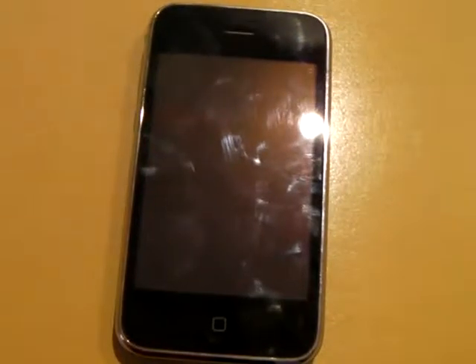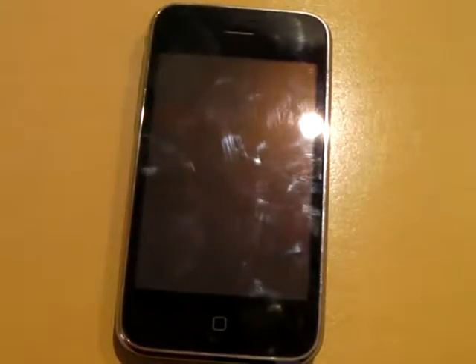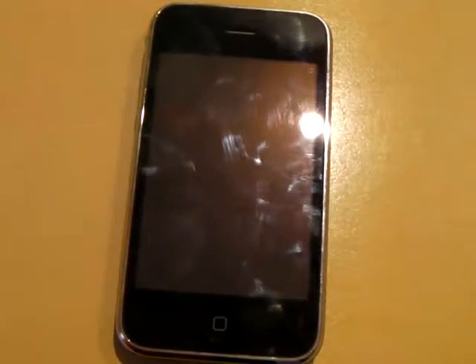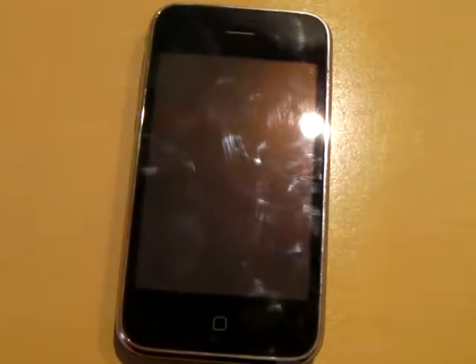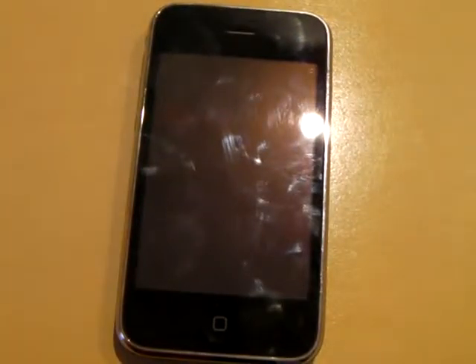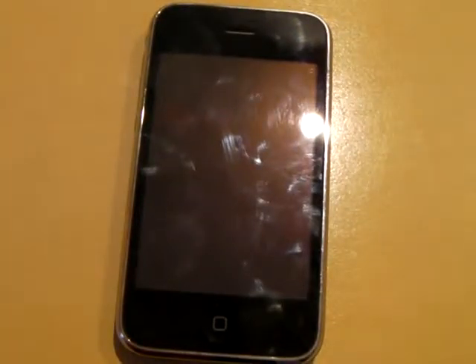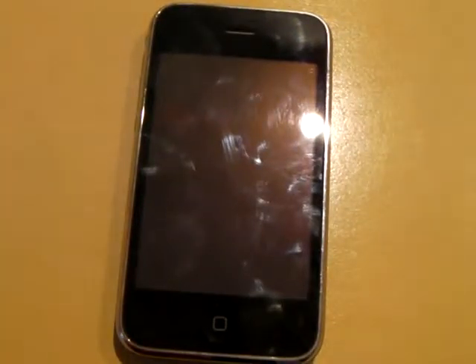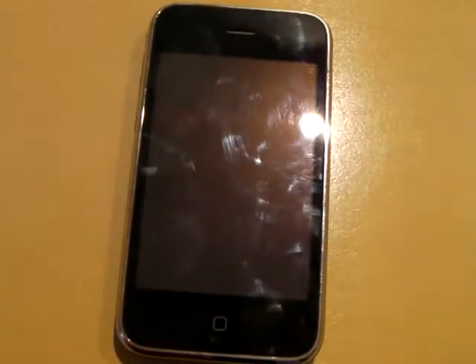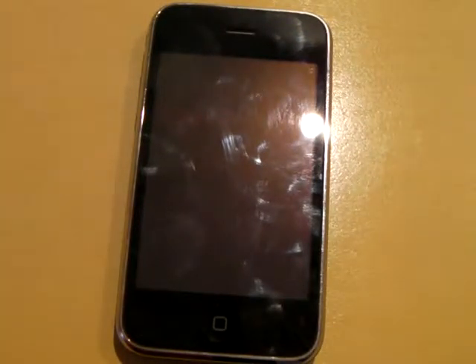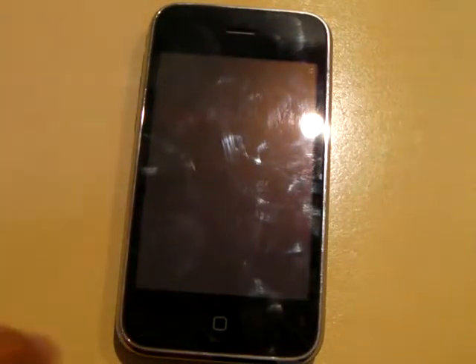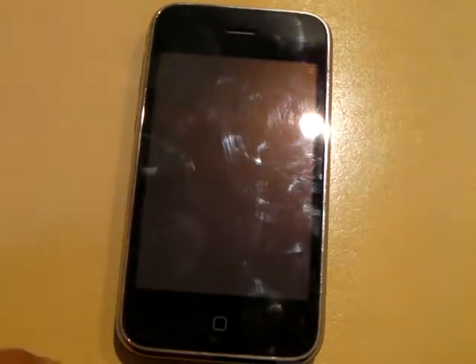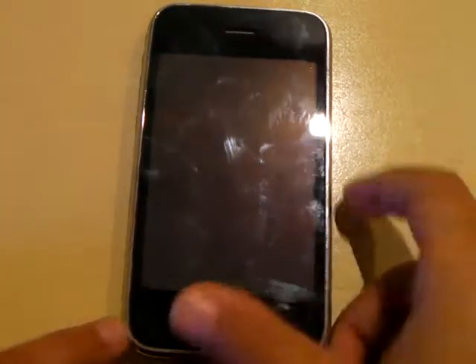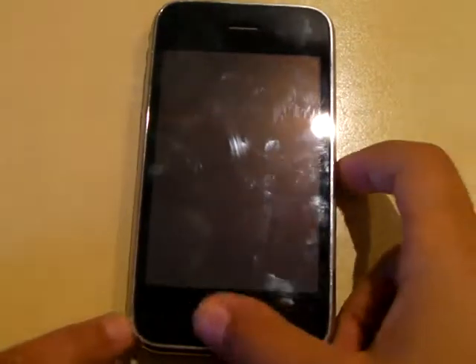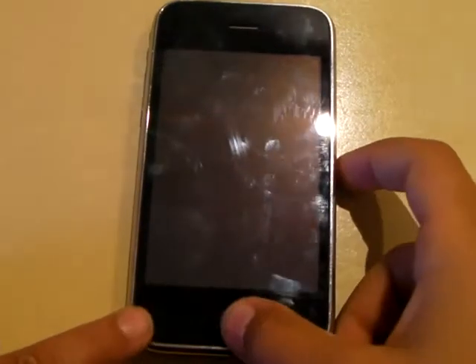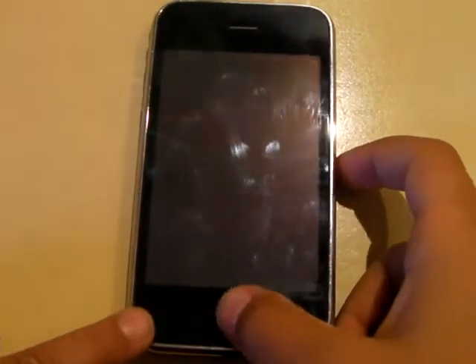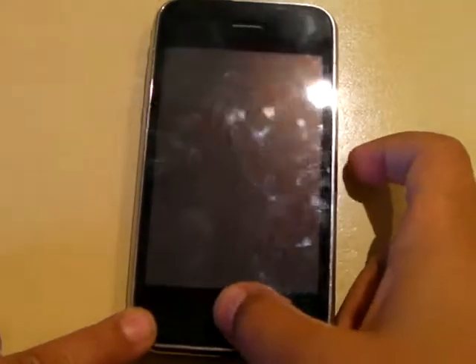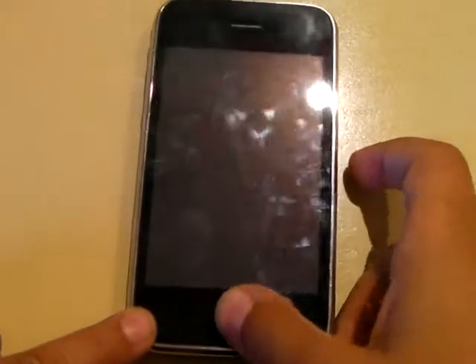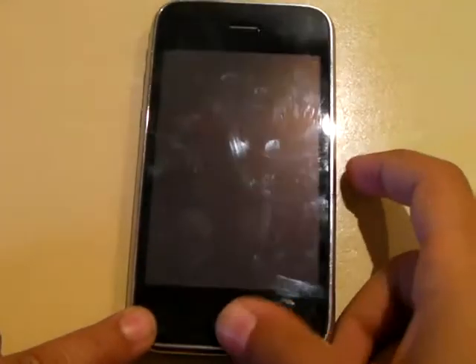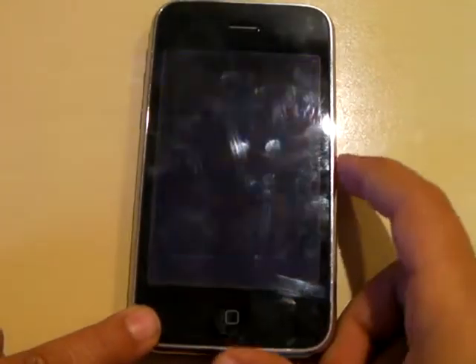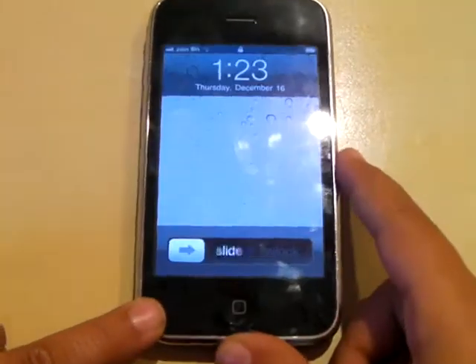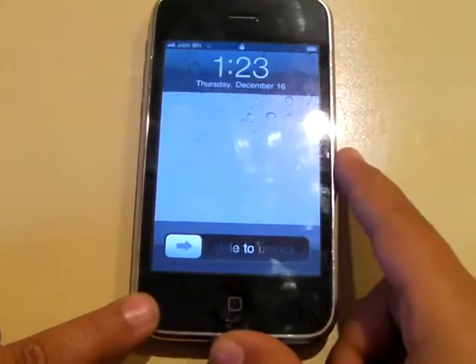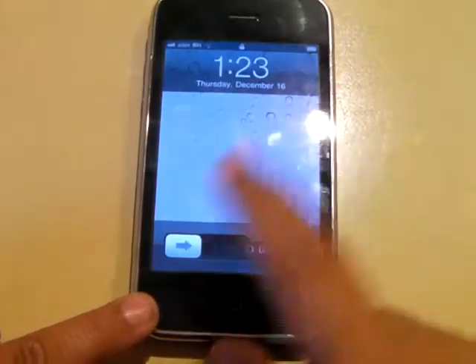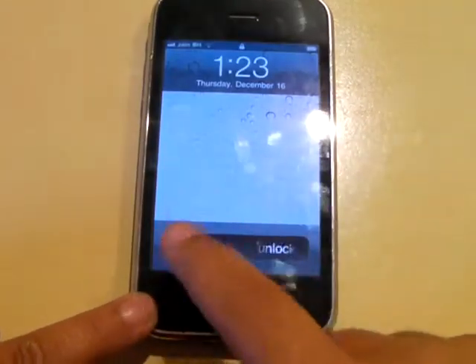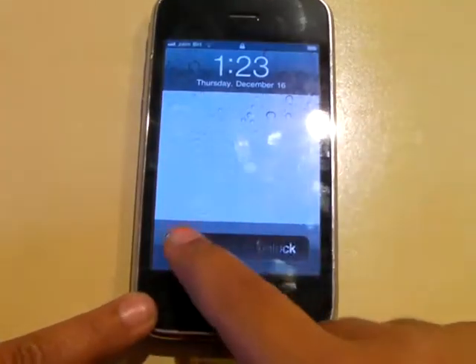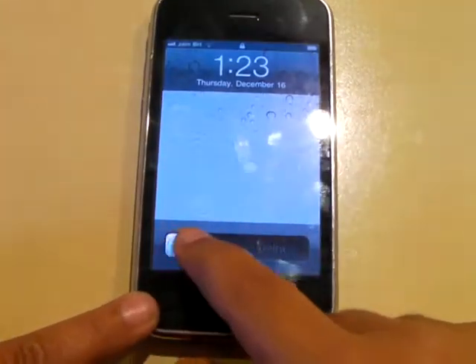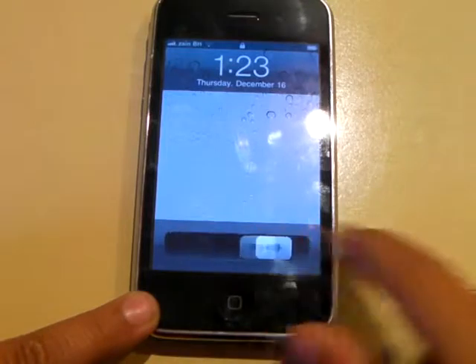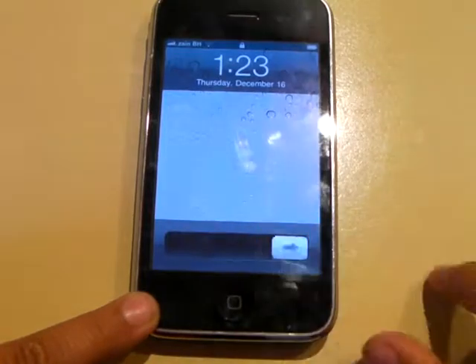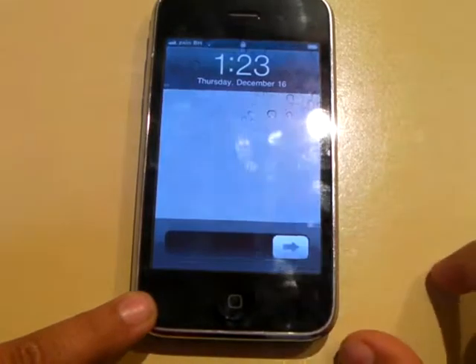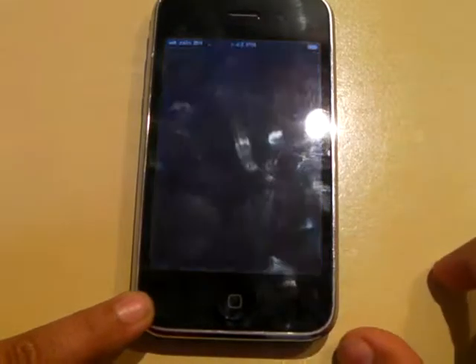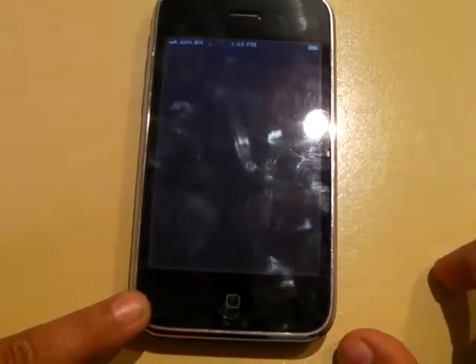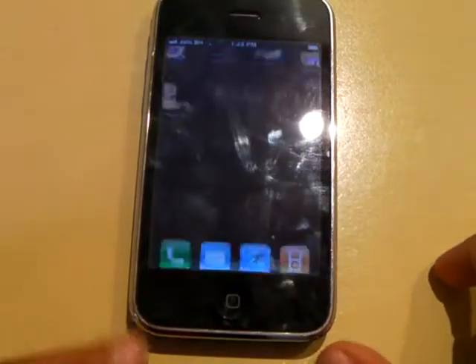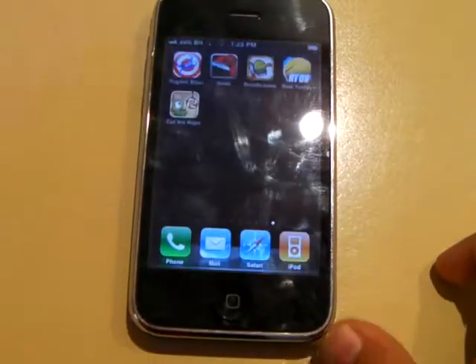Hello guys, today I'm going to be showing you my favorite iPhone apps. So let's get on with it.